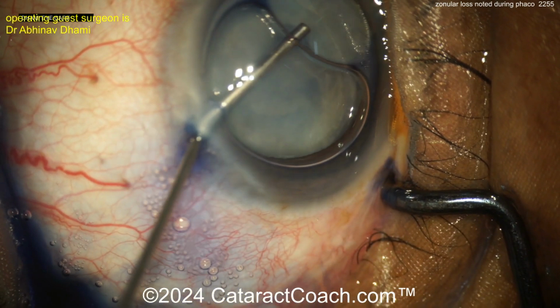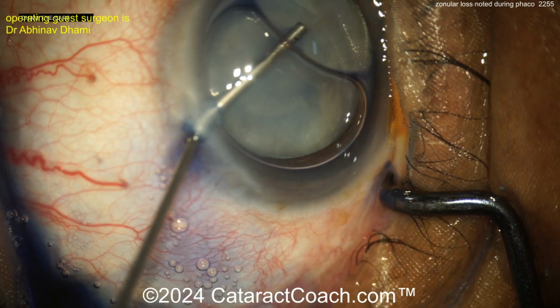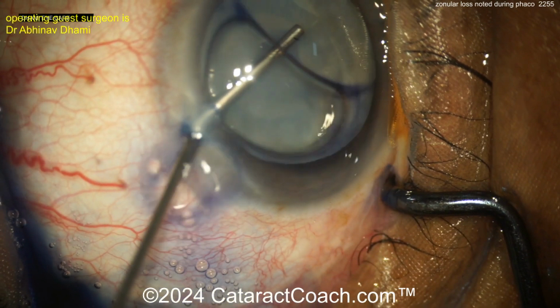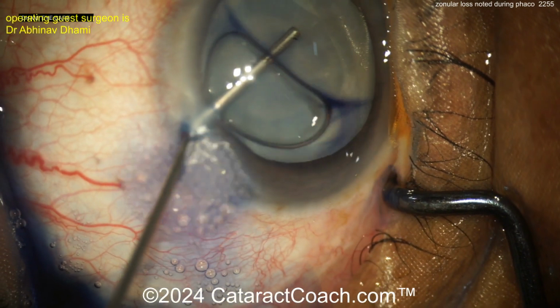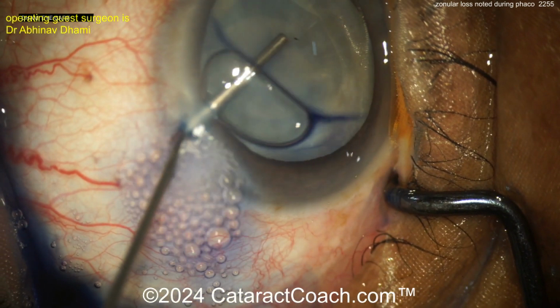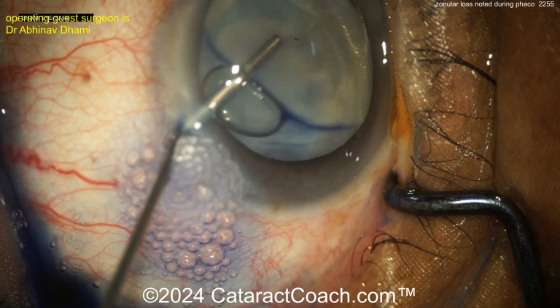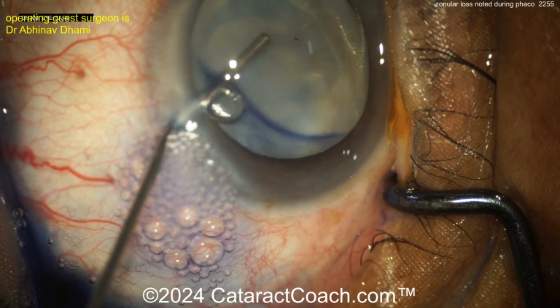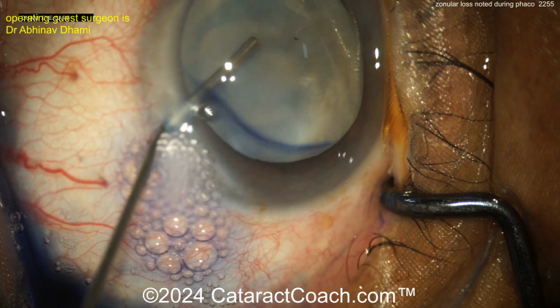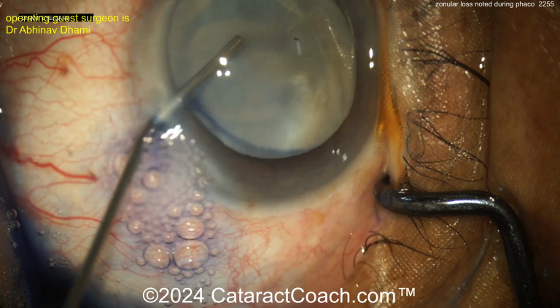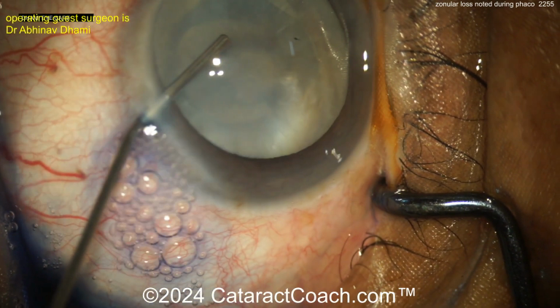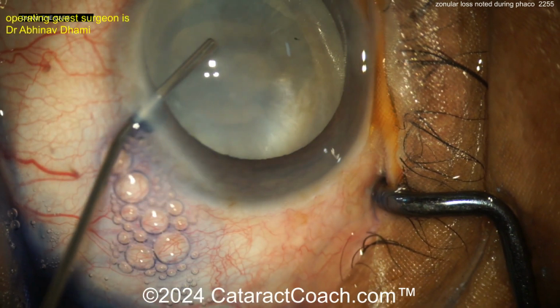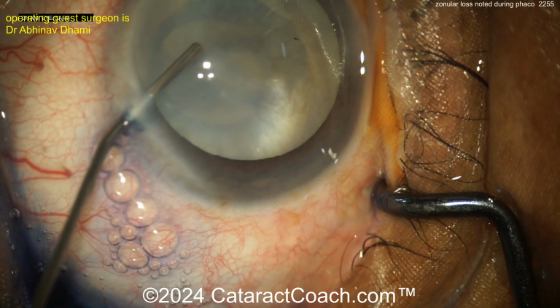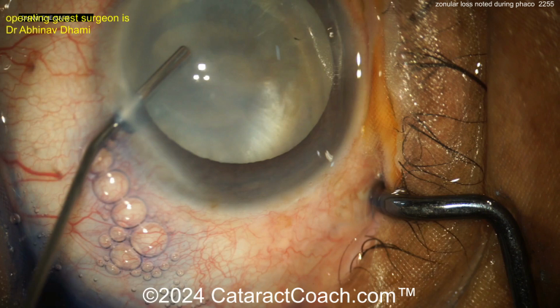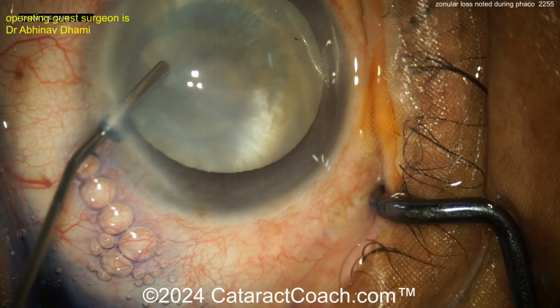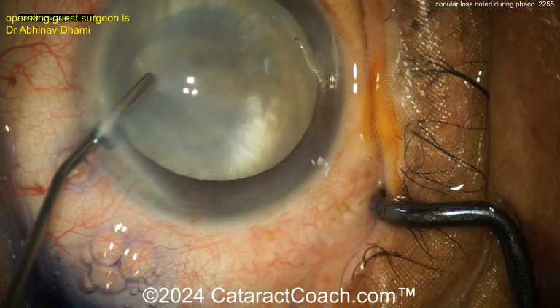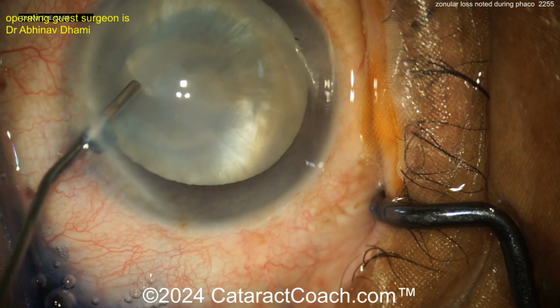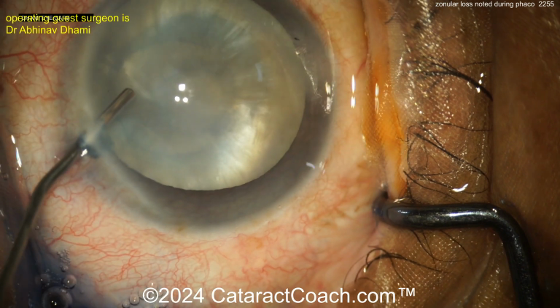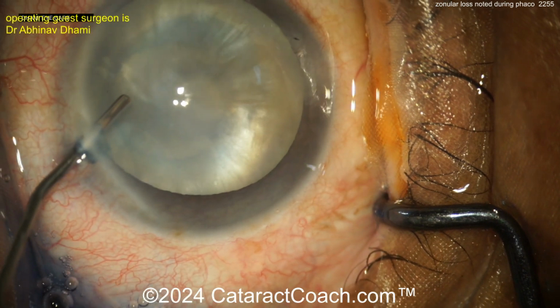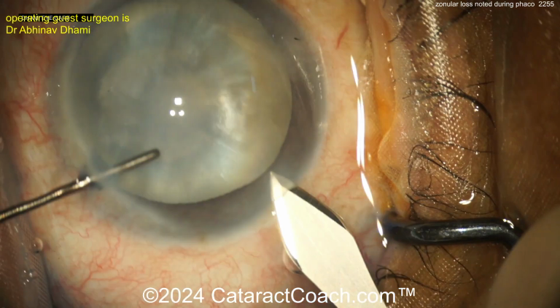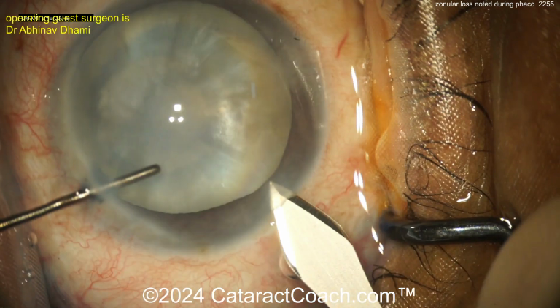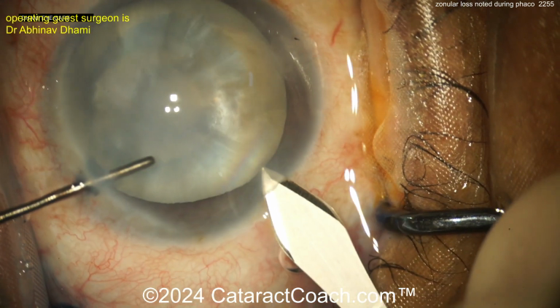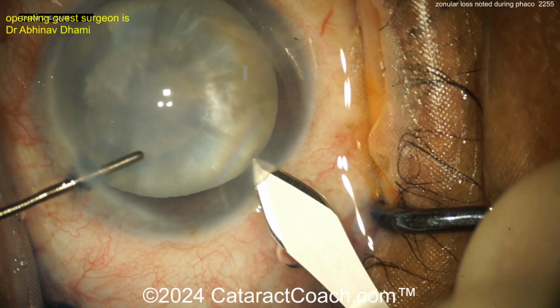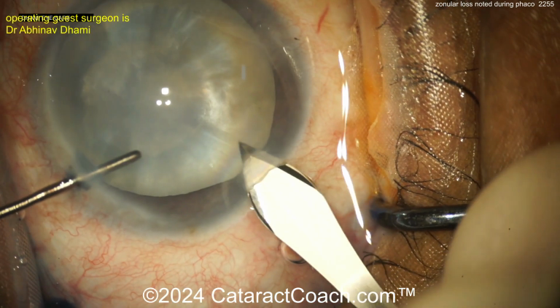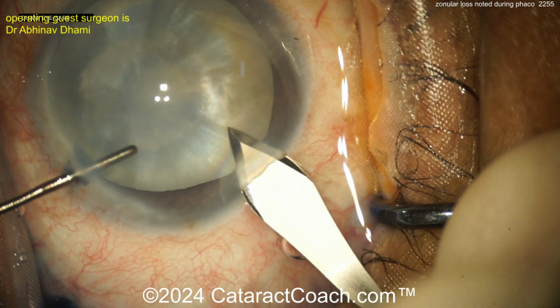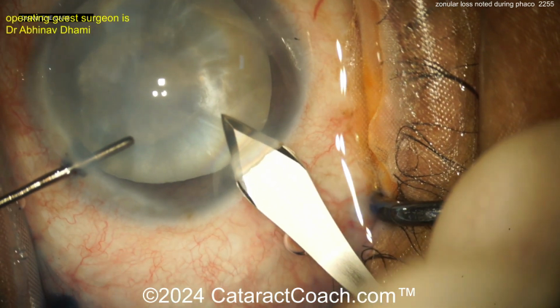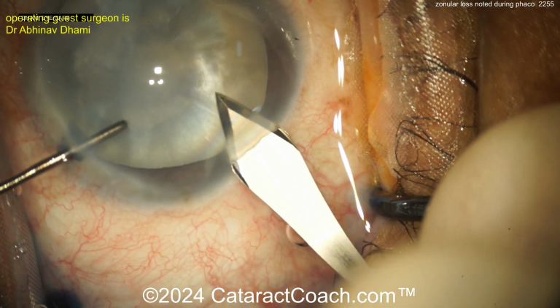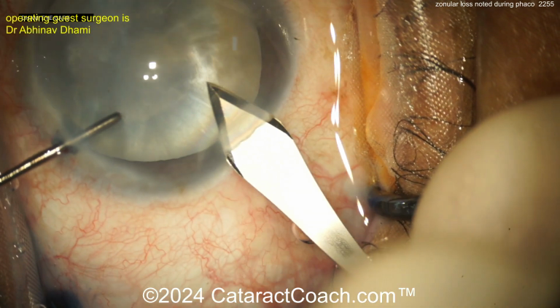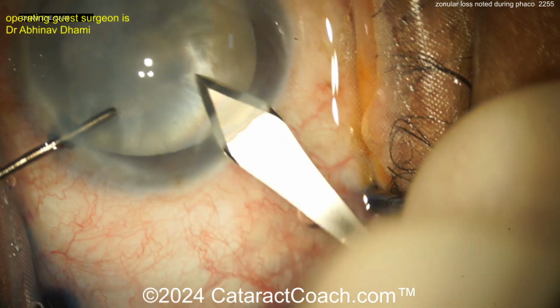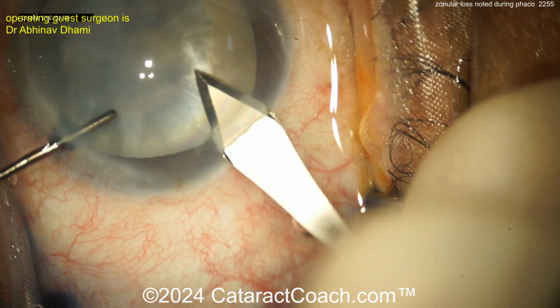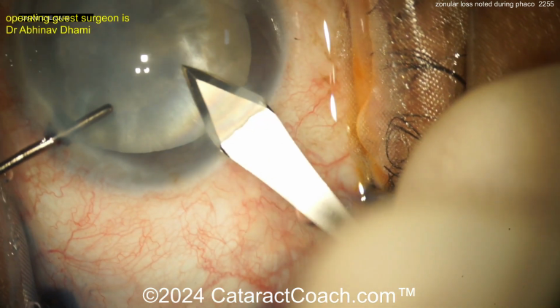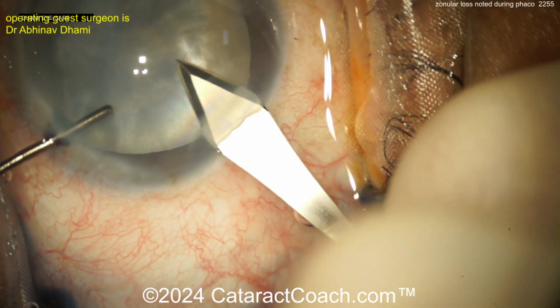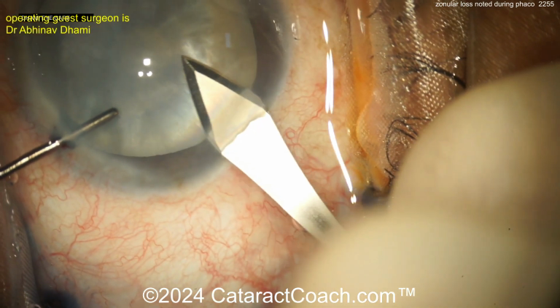Let's use less trypan blue dye. Now viscoelastic fill and let's see the main incision. All looks pretty good.